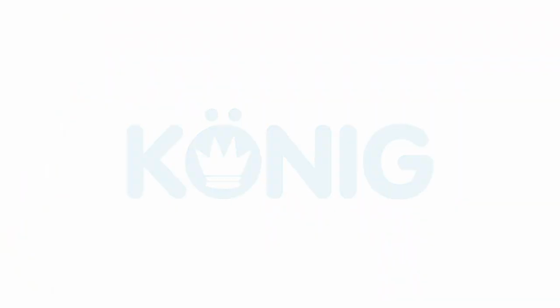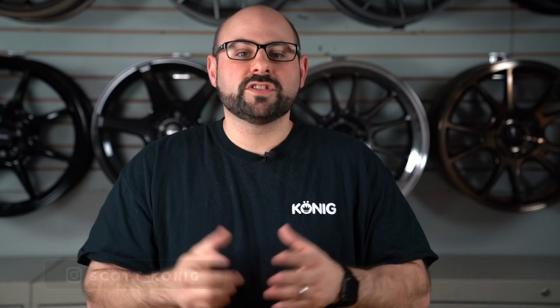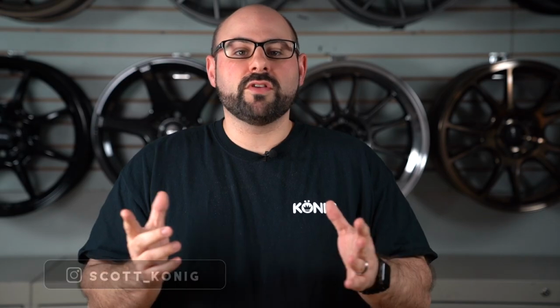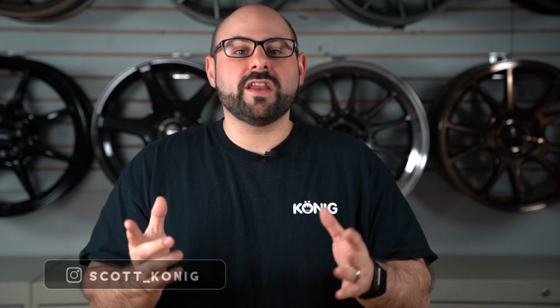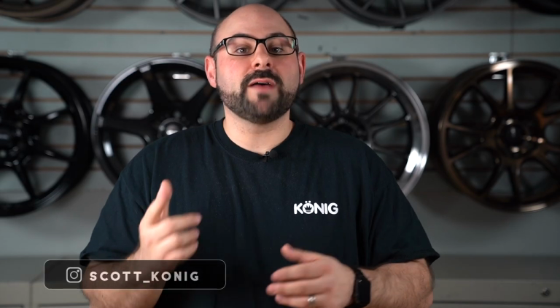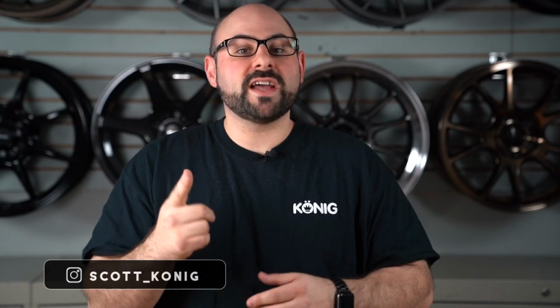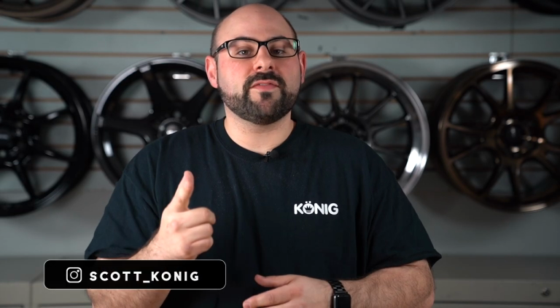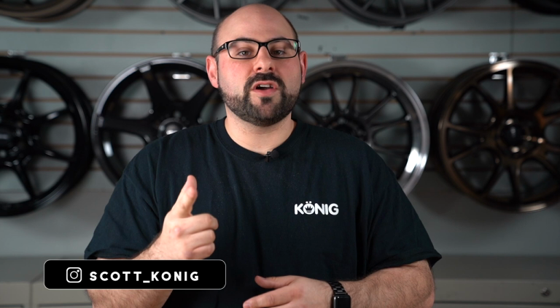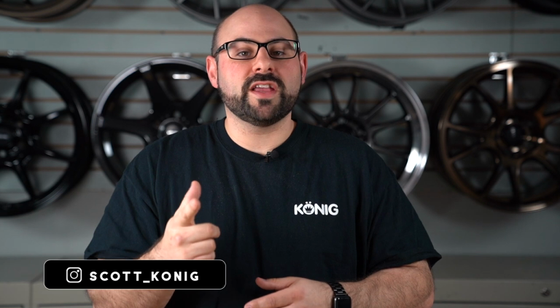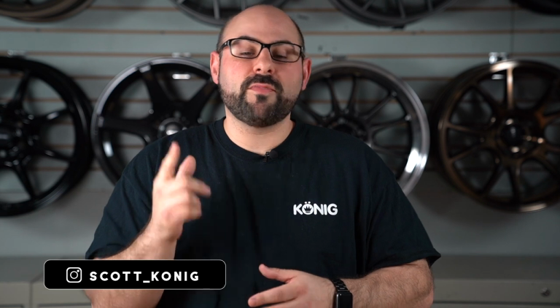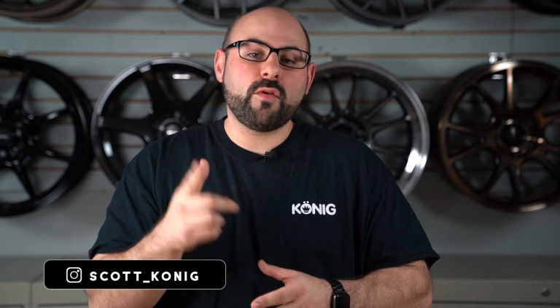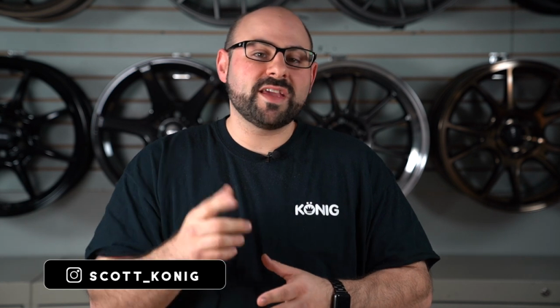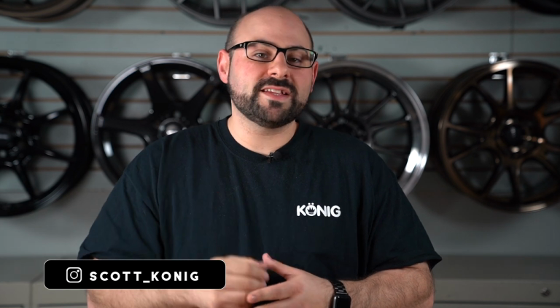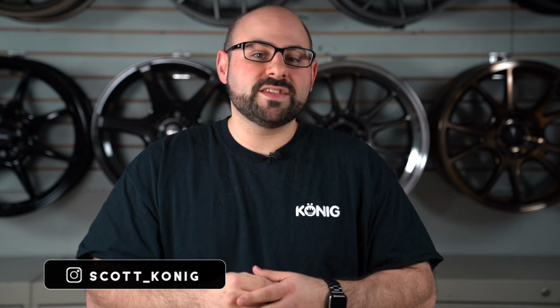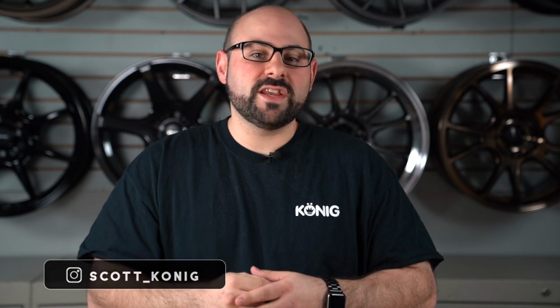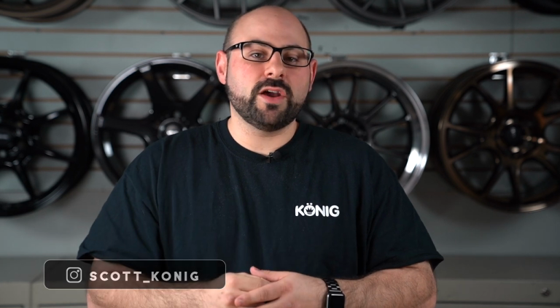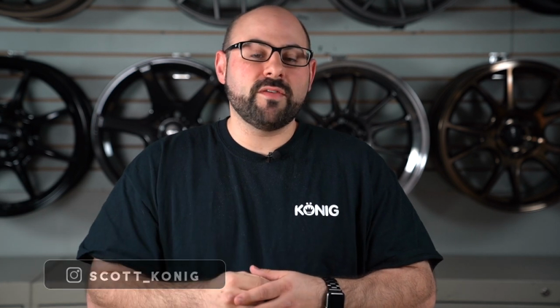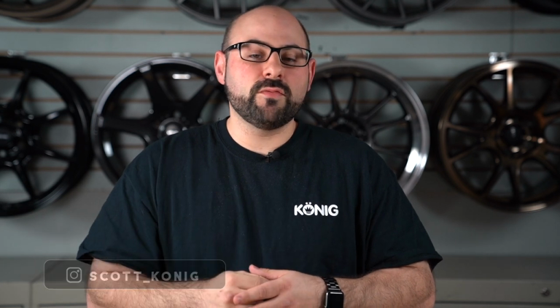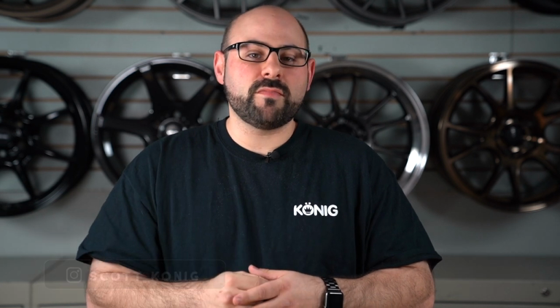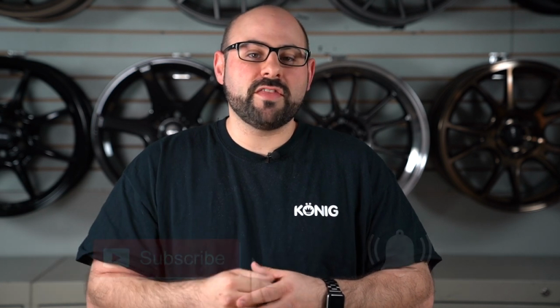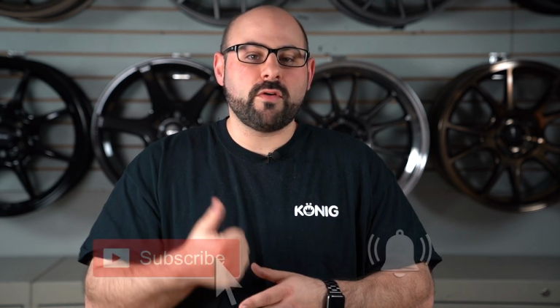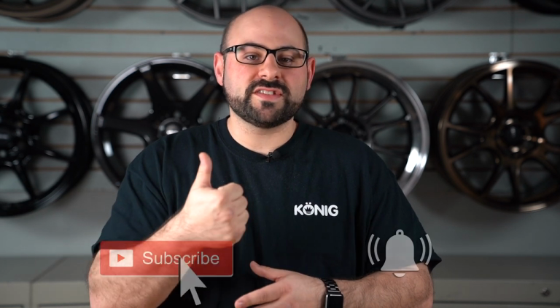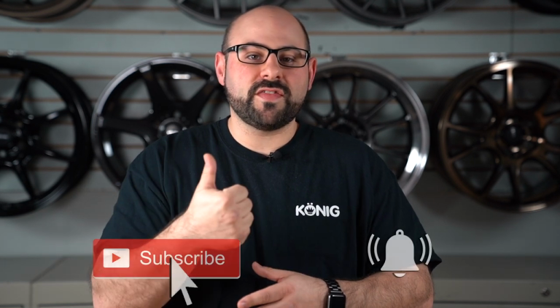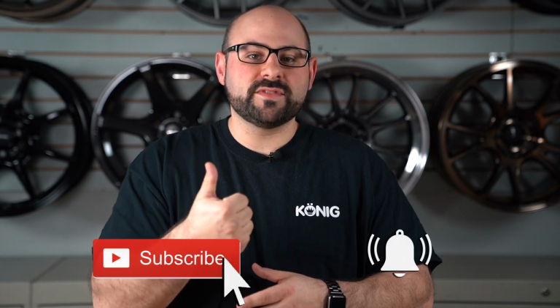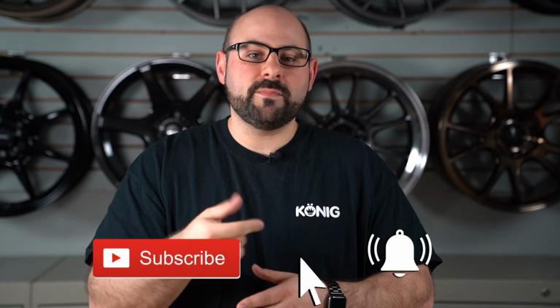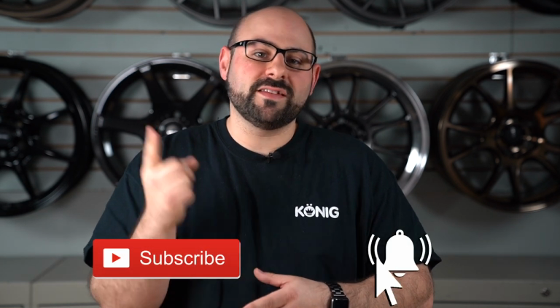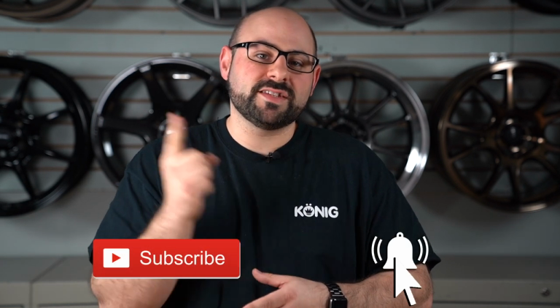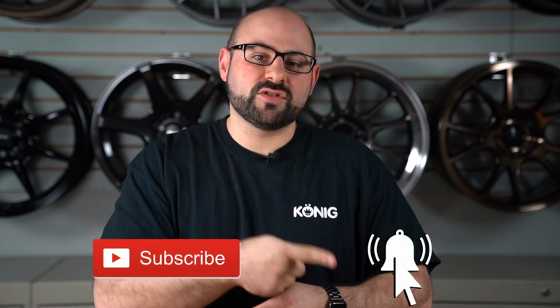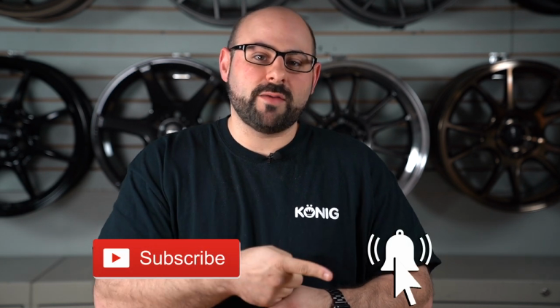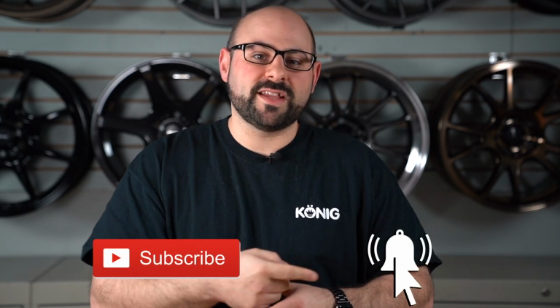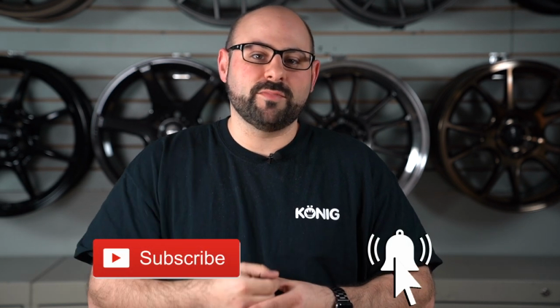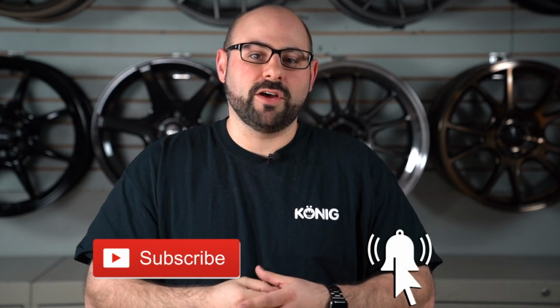What's going on? I'm Scott from Koenig, and before we get into this video, if you wouldn't mind throwing us a thumbs up and subscribing down below.